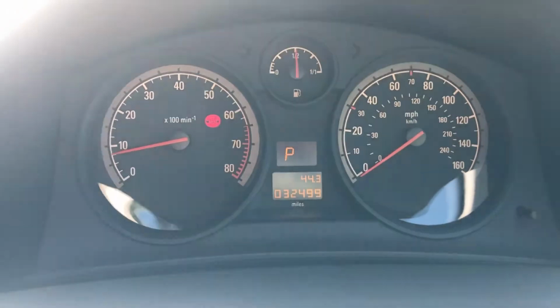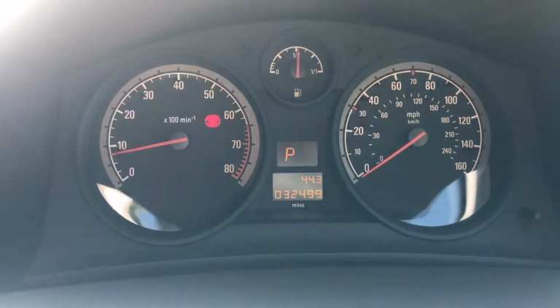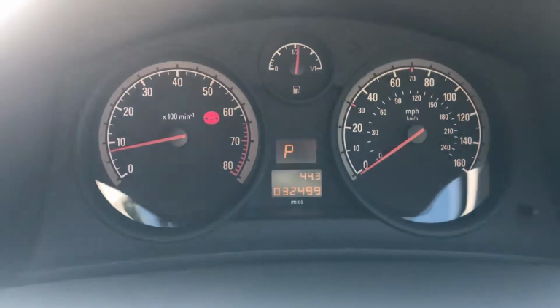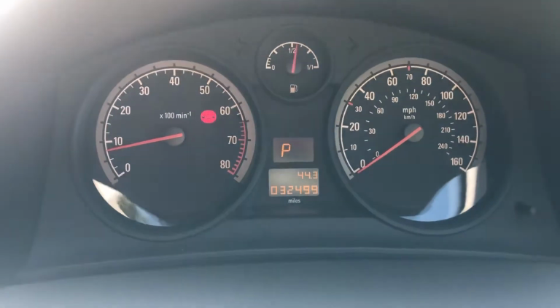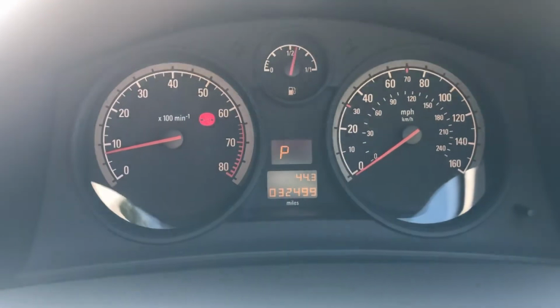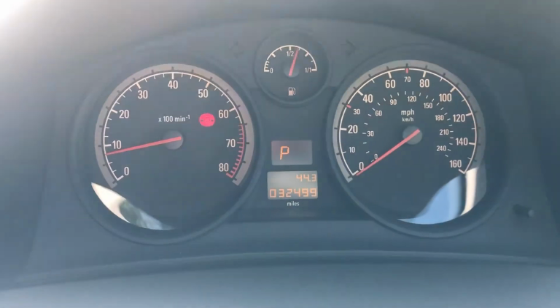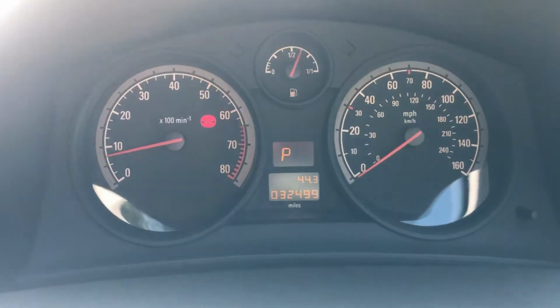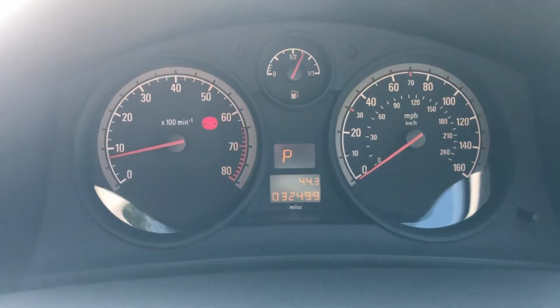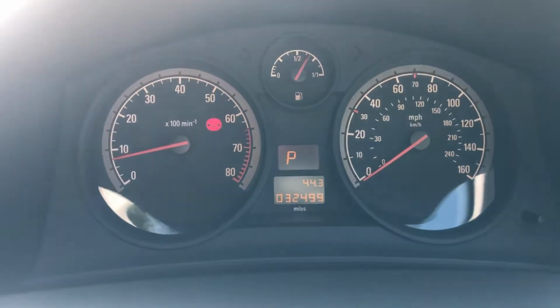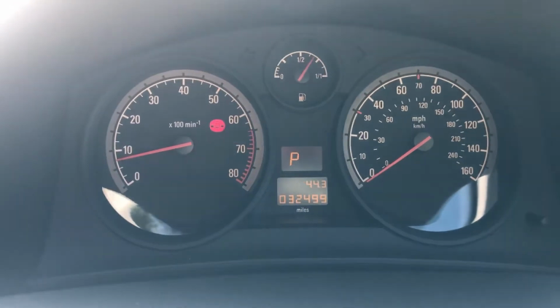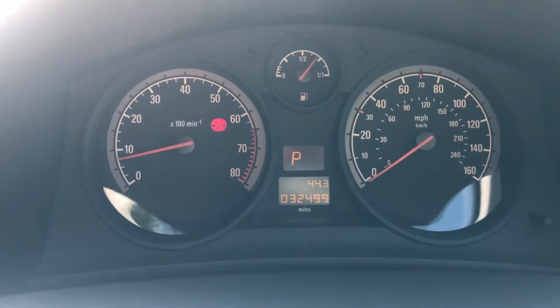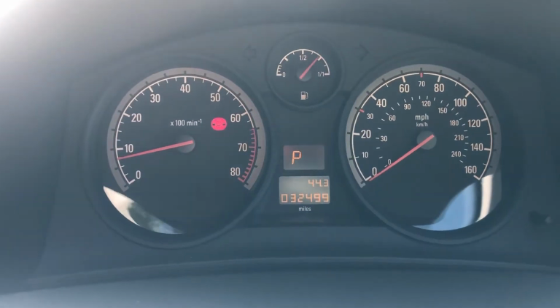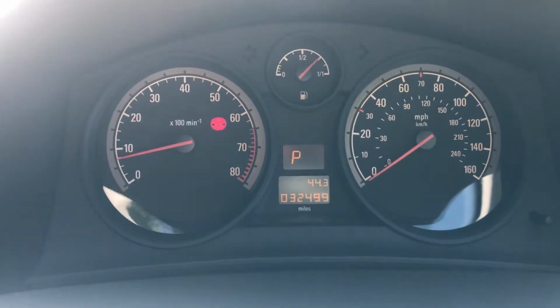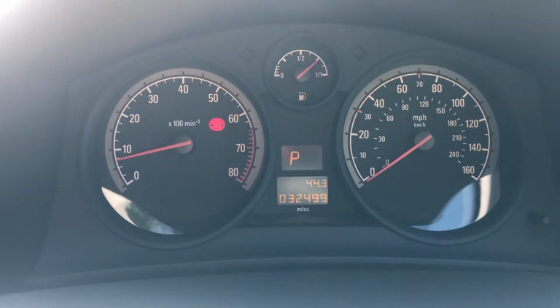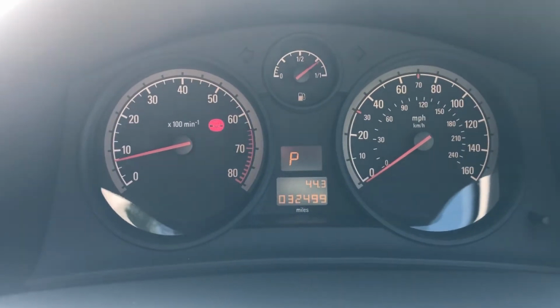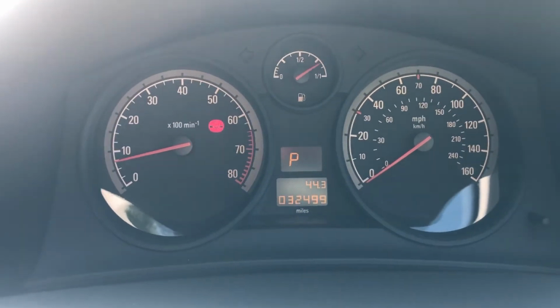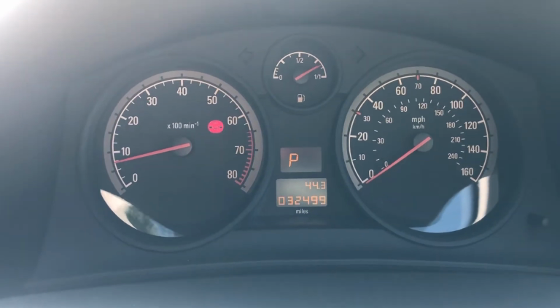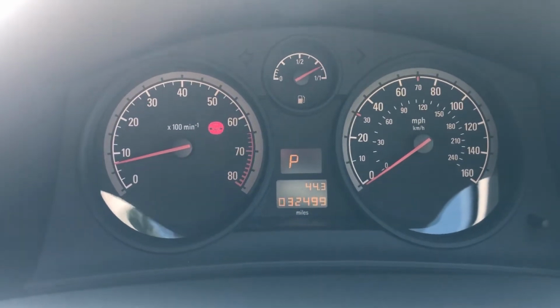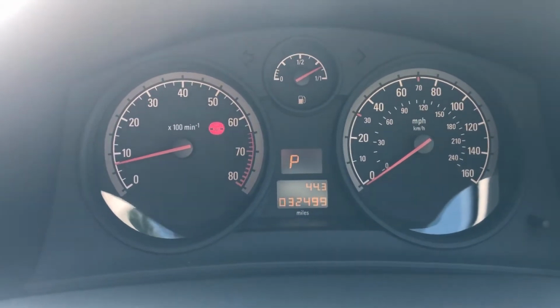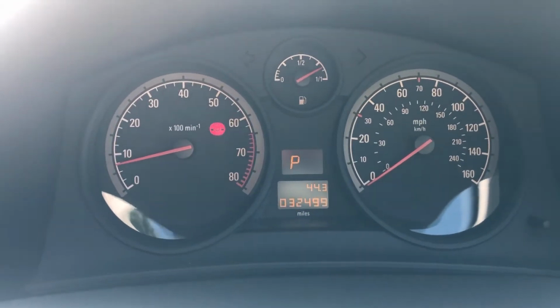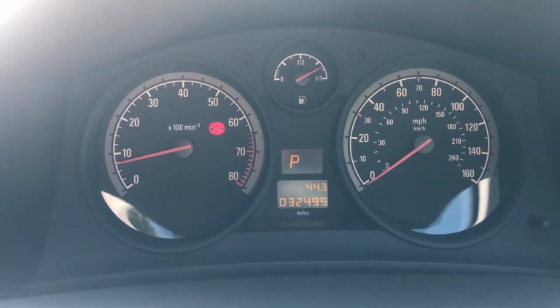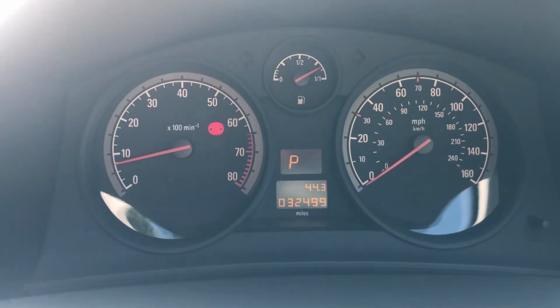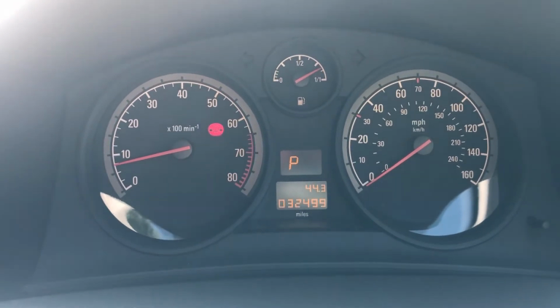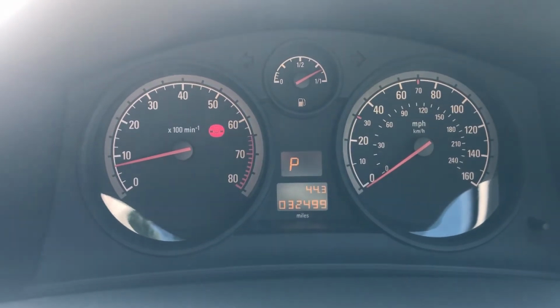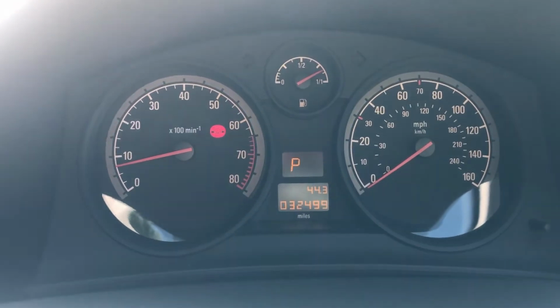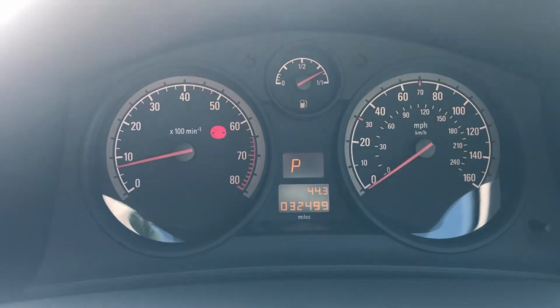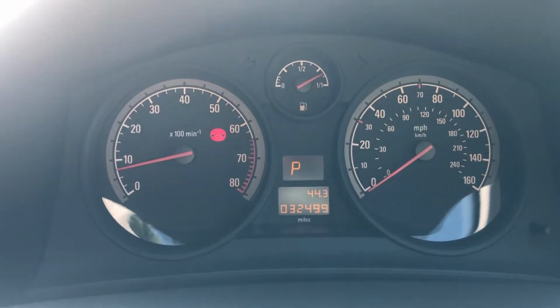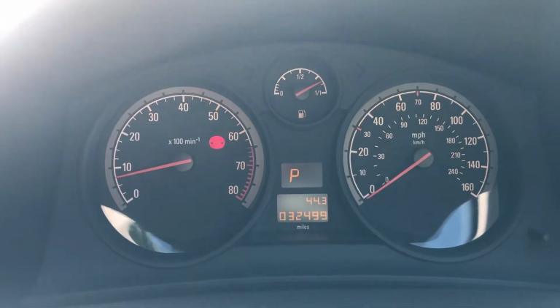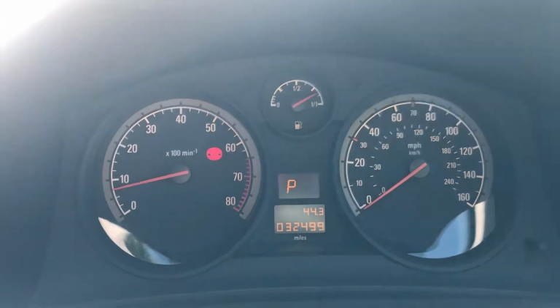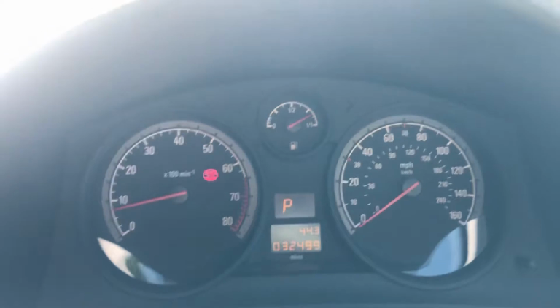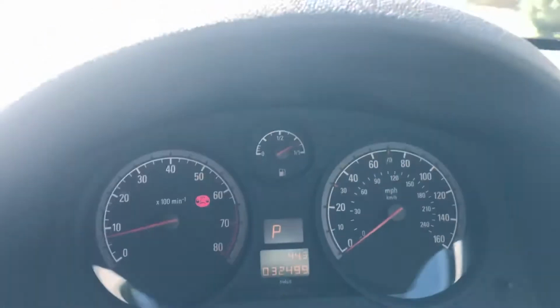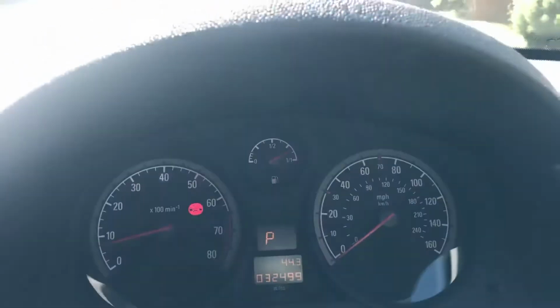32,499. Three quarters of a tank of fuel.